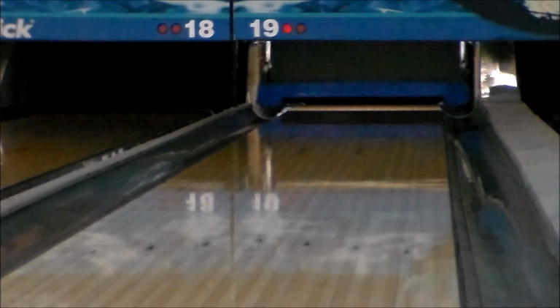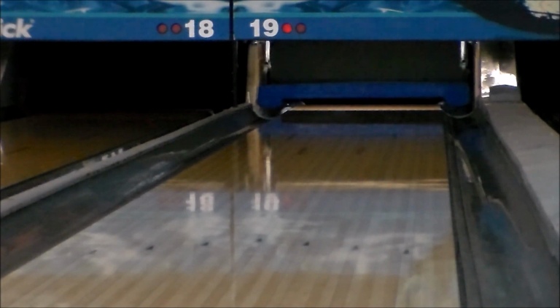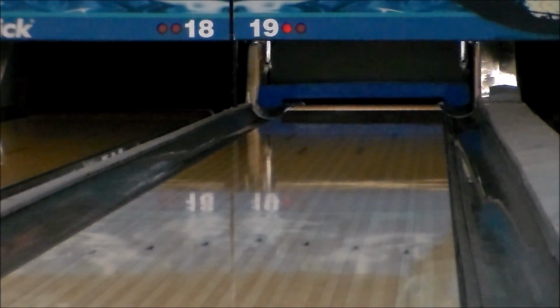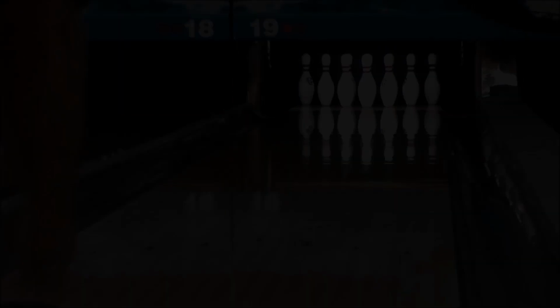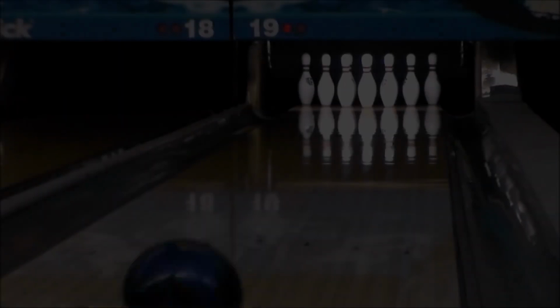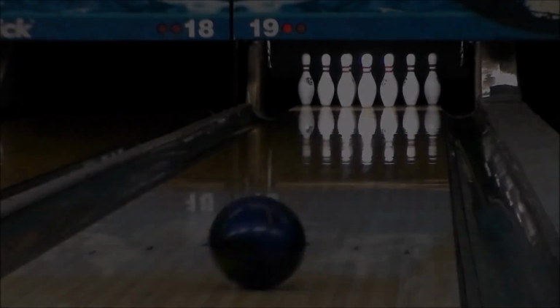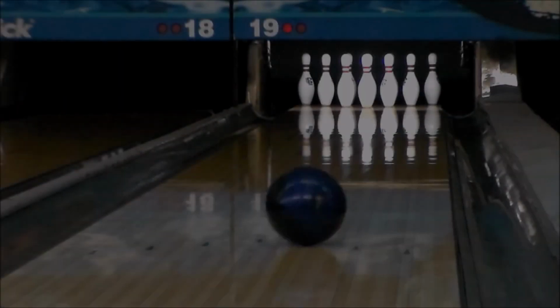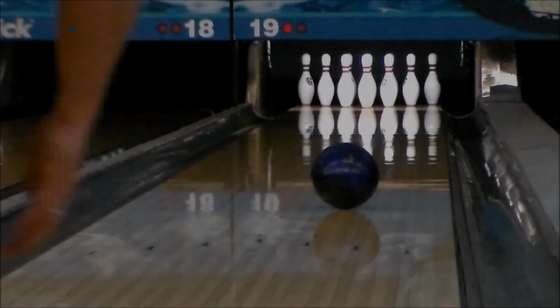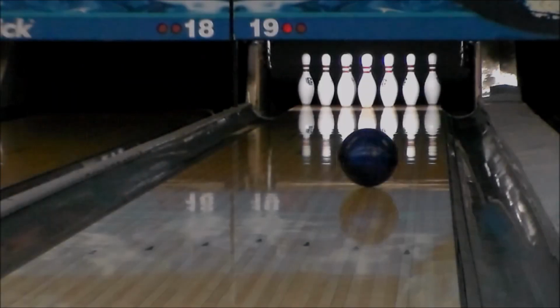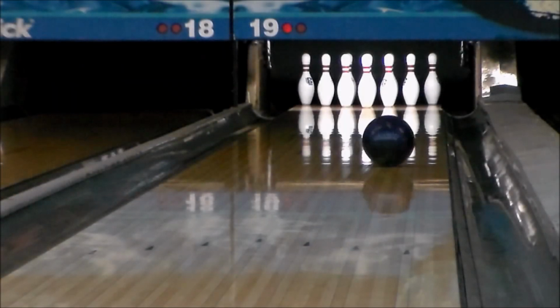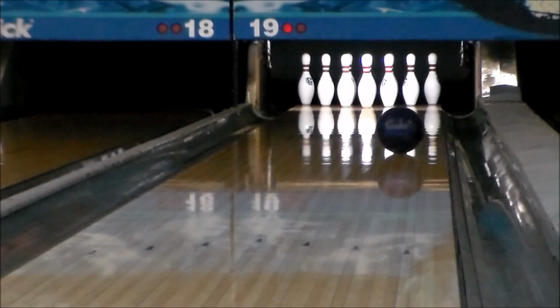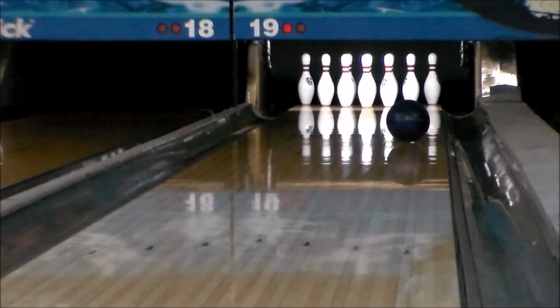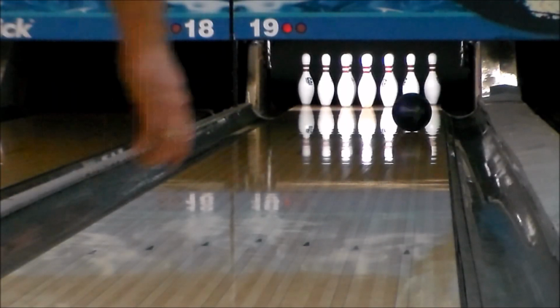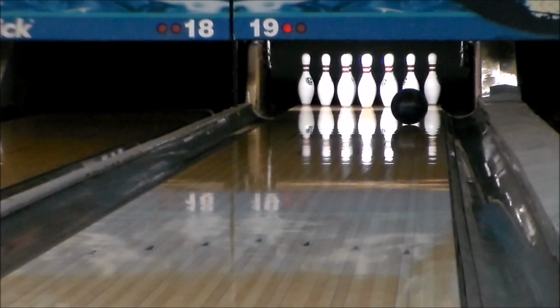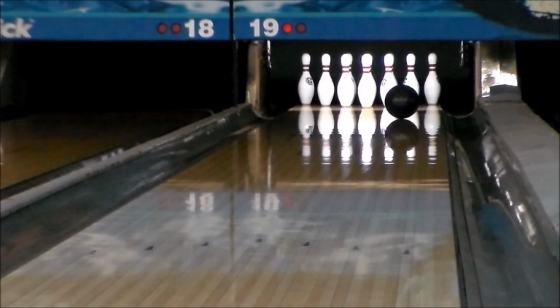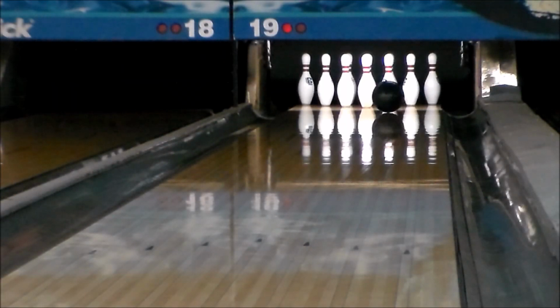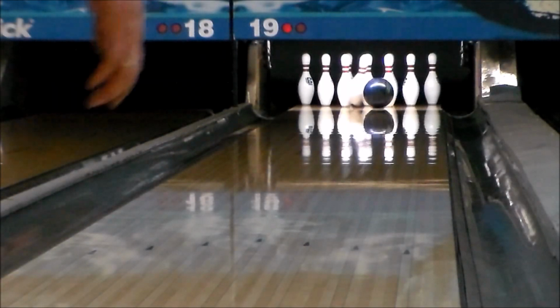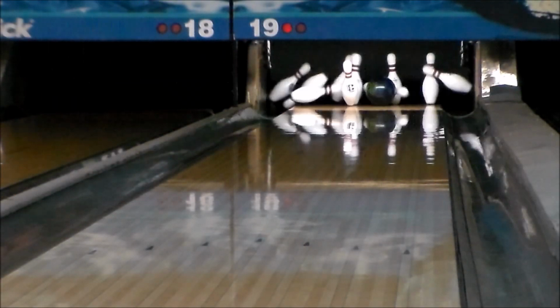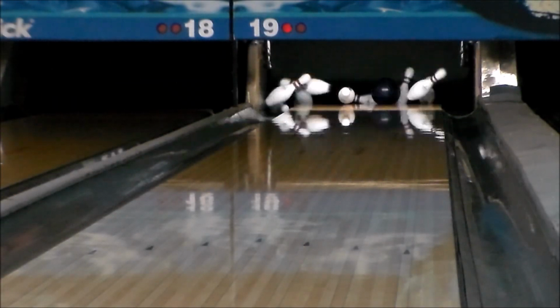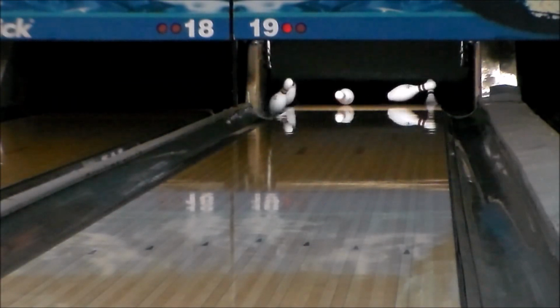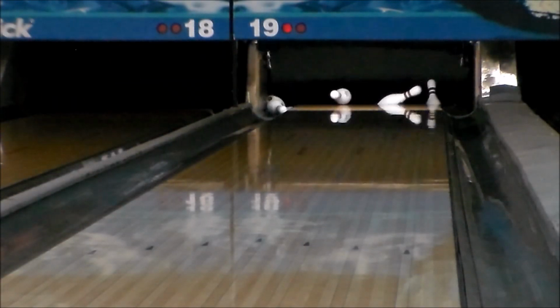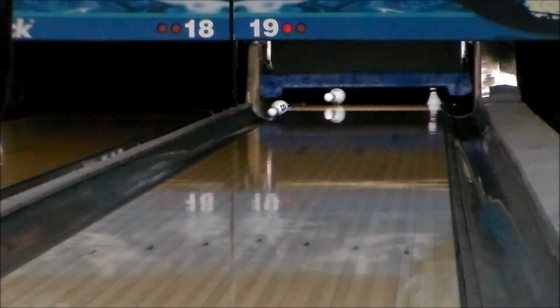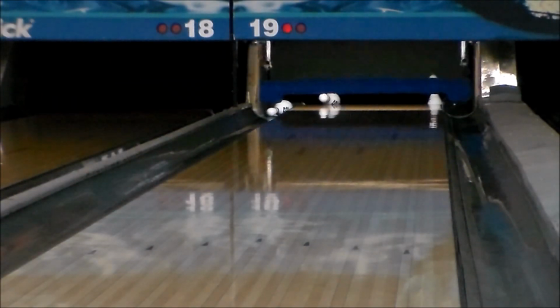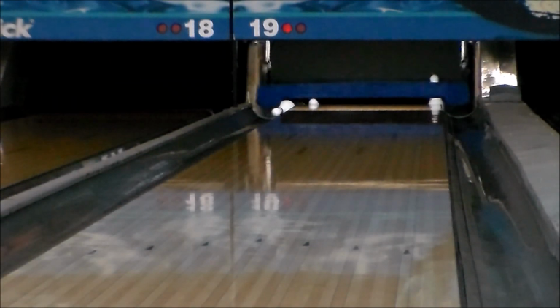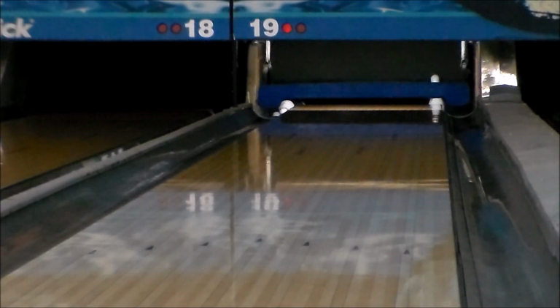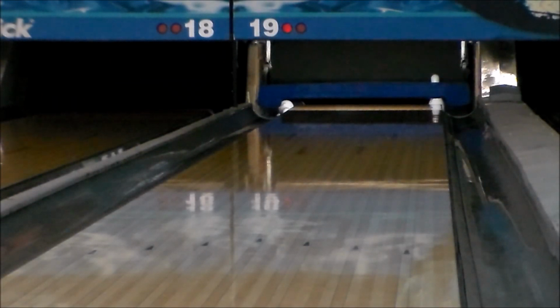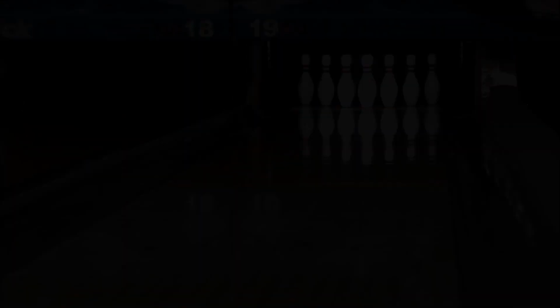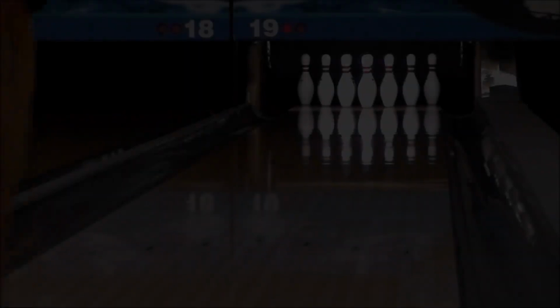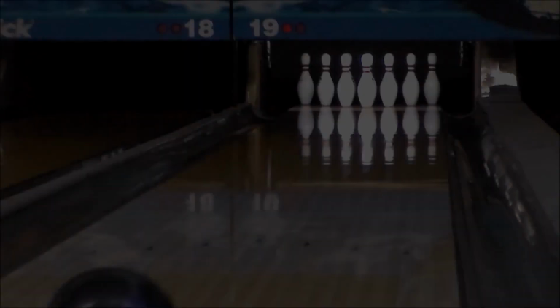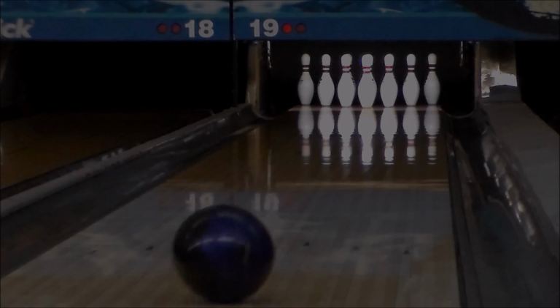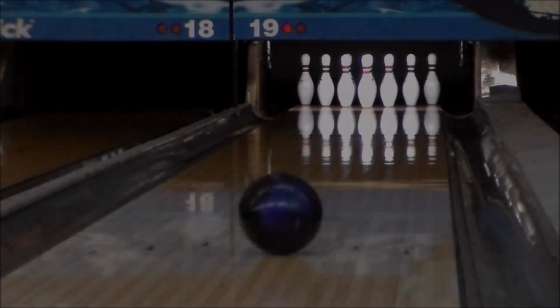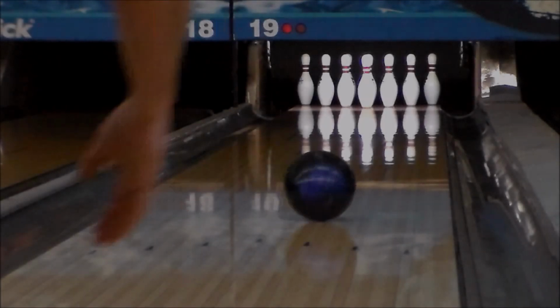The new Hammer Dark Legend, available February 16th from BowlersMart.com.